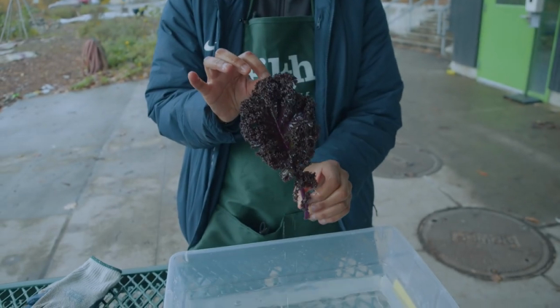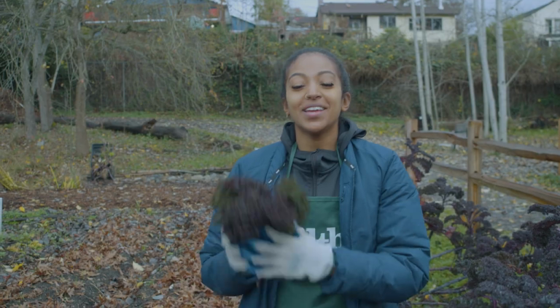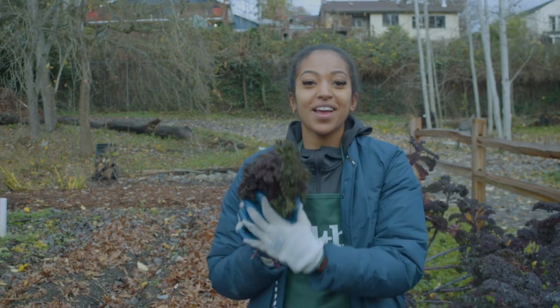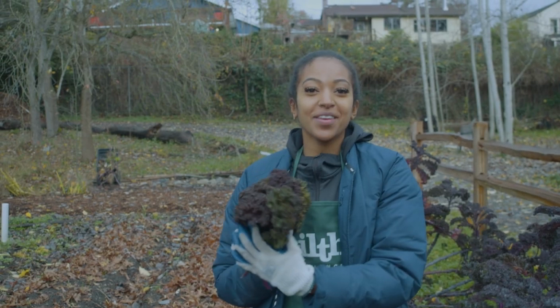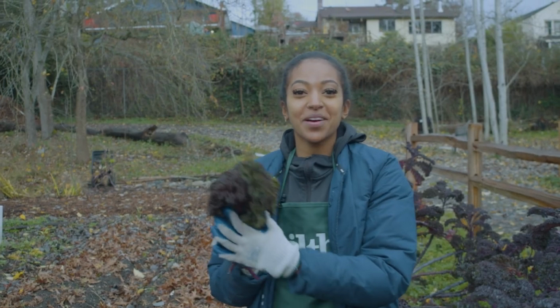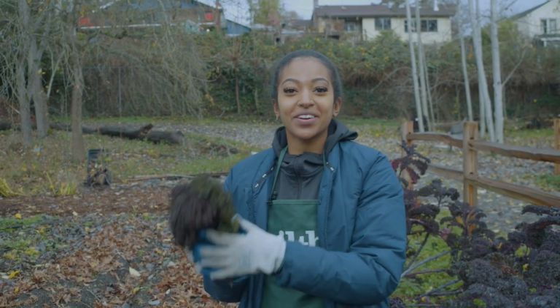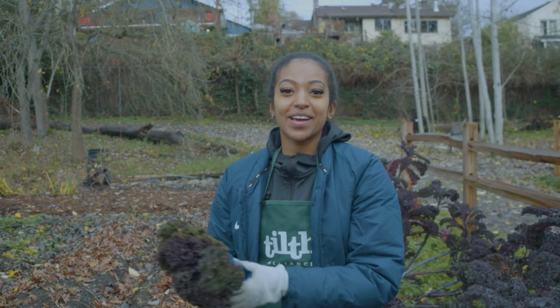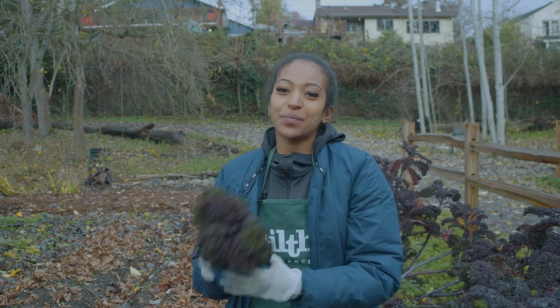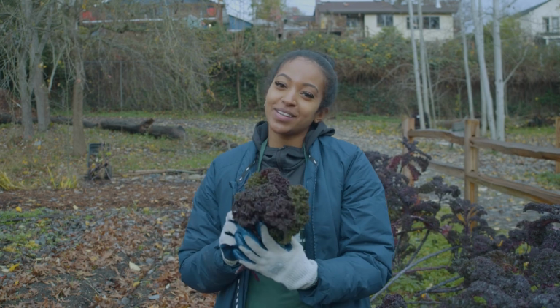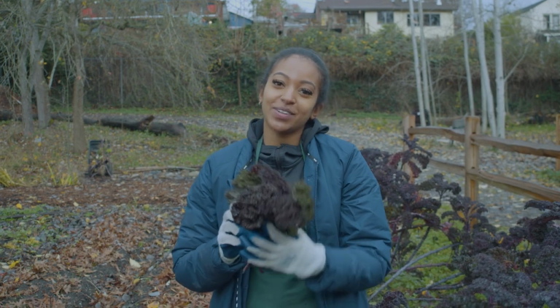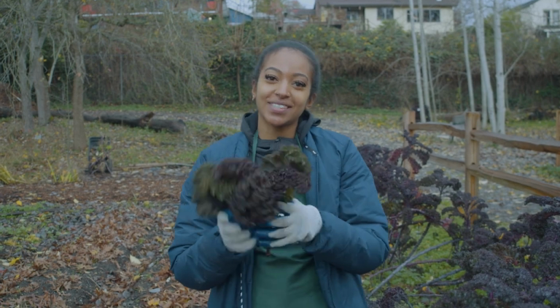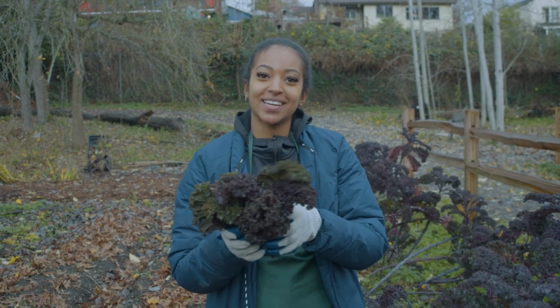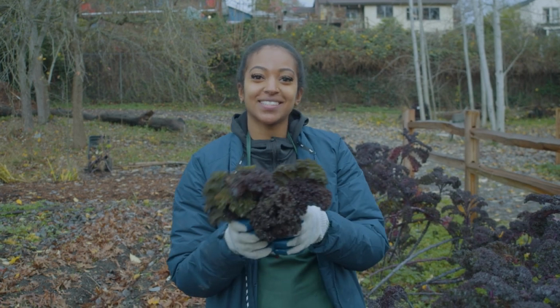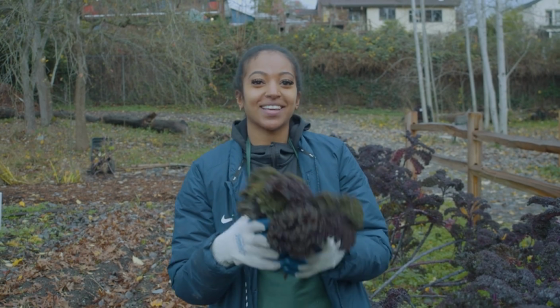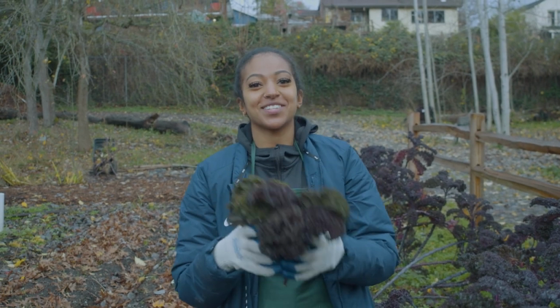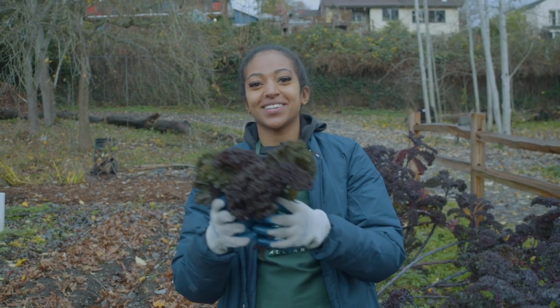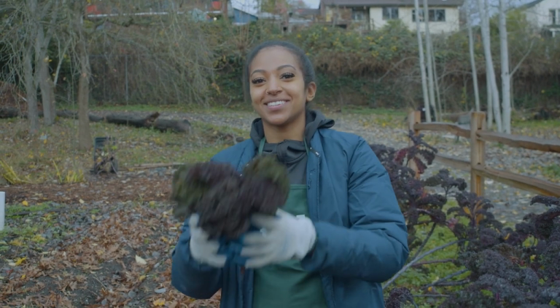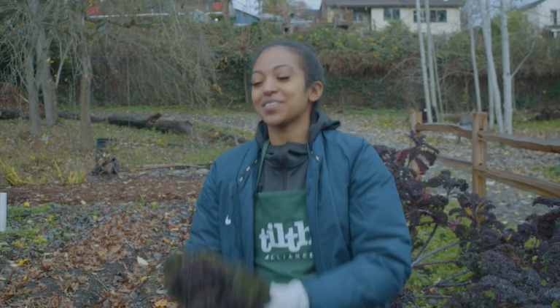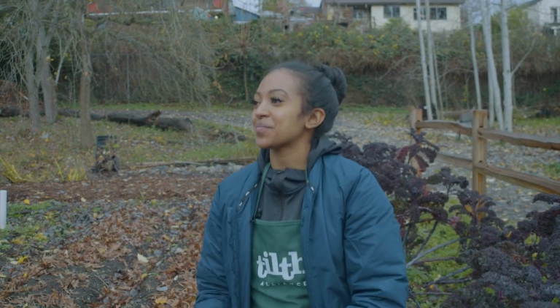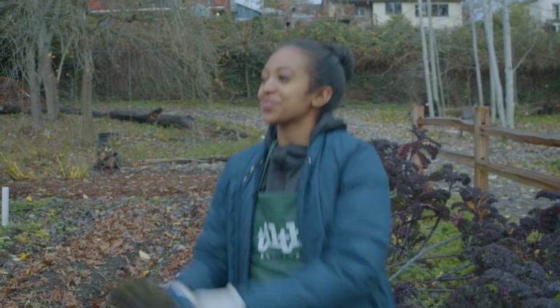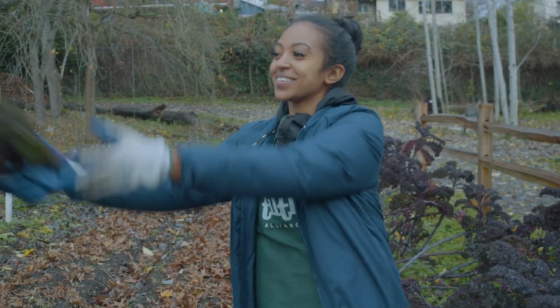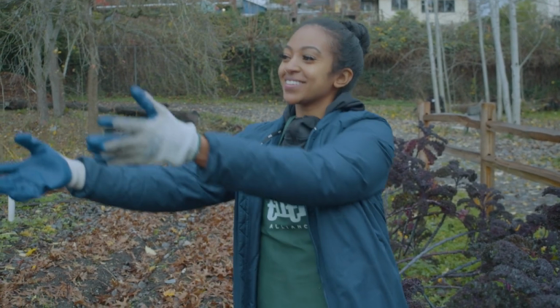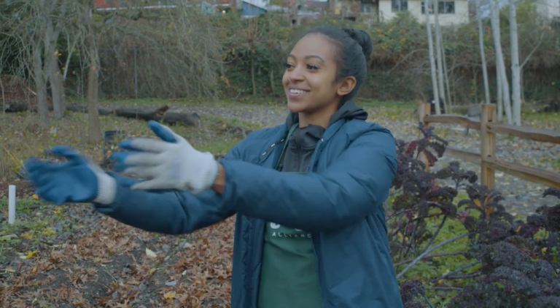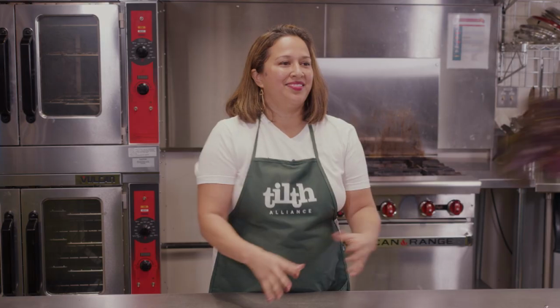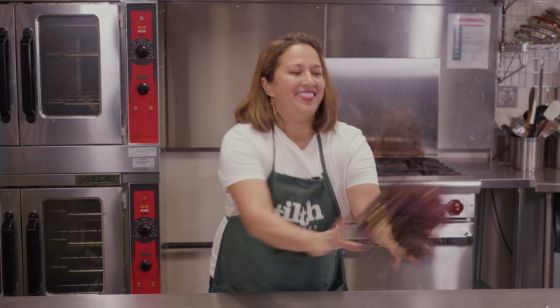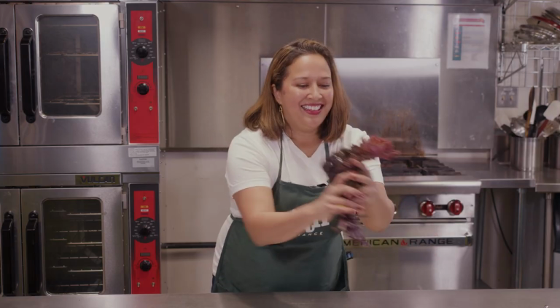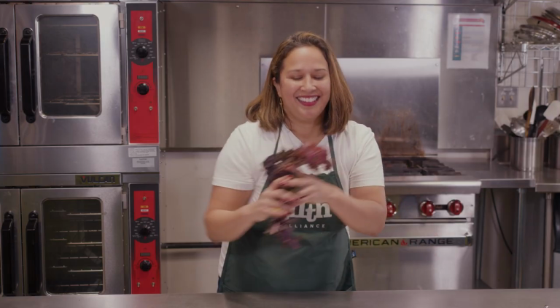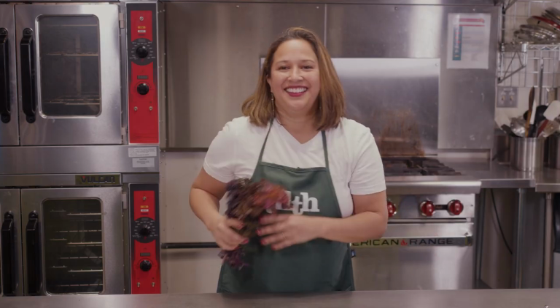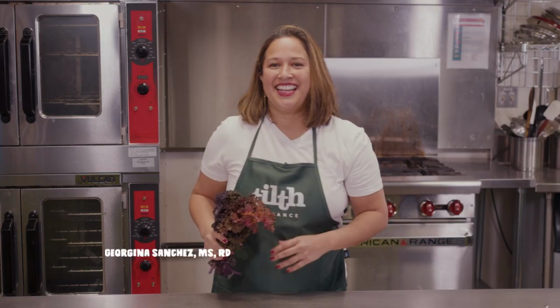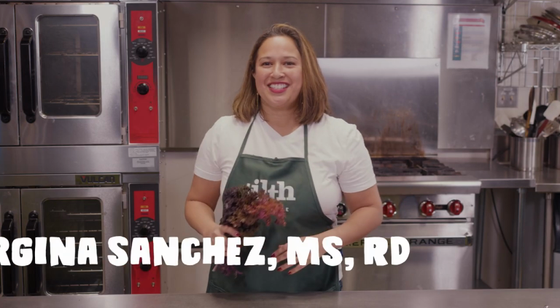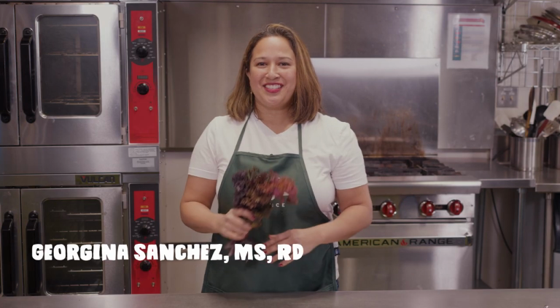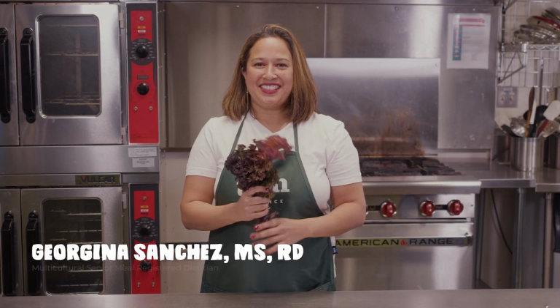Now that you have your kale picked, you can take it into the kitchen. Thanks, Suze.